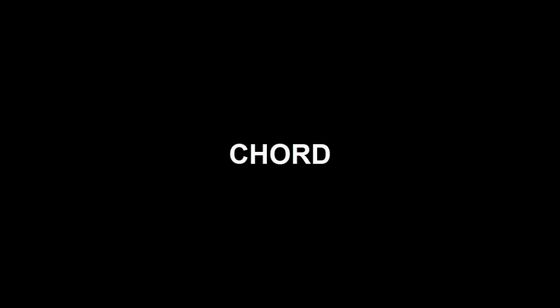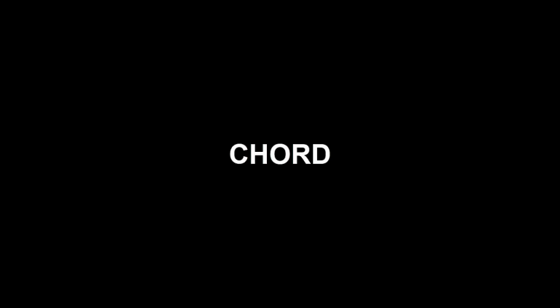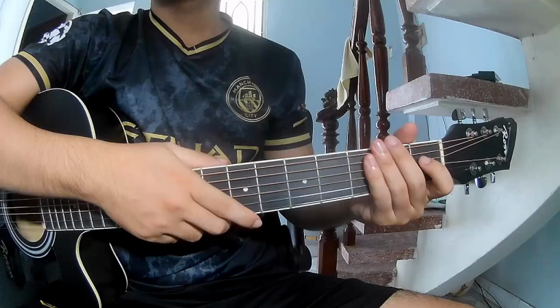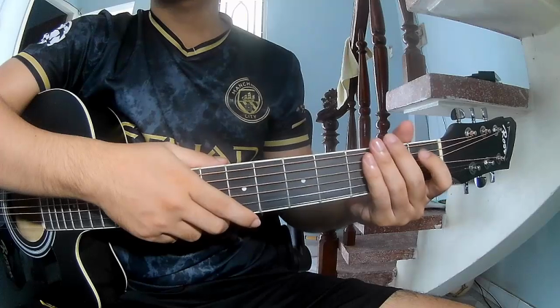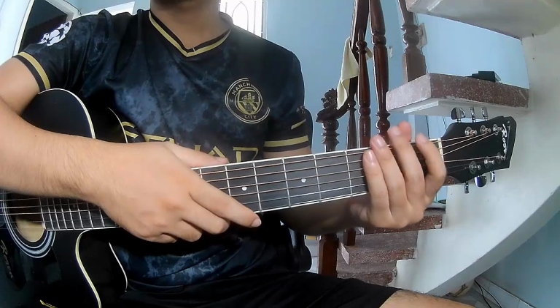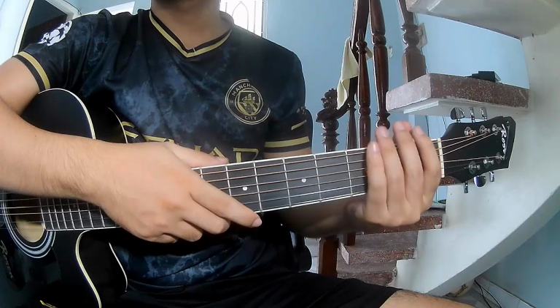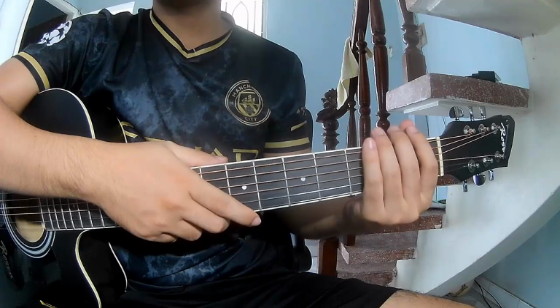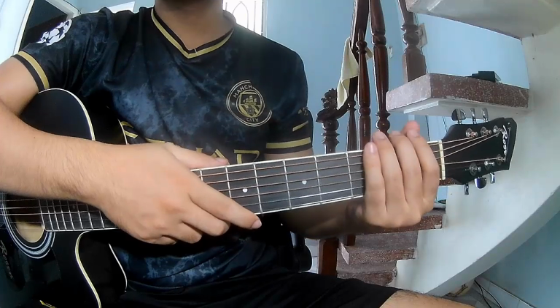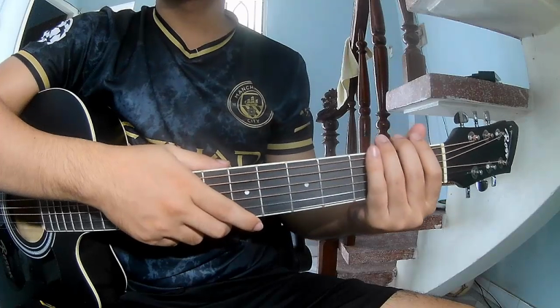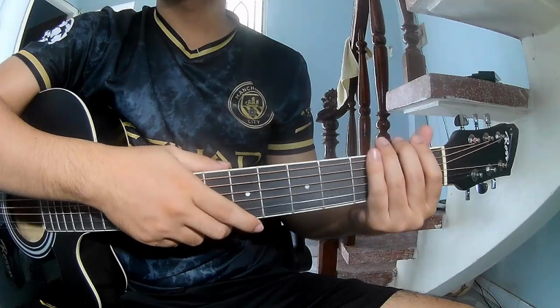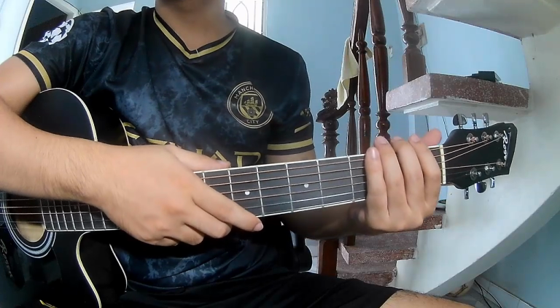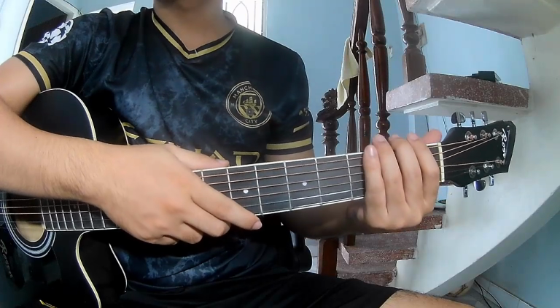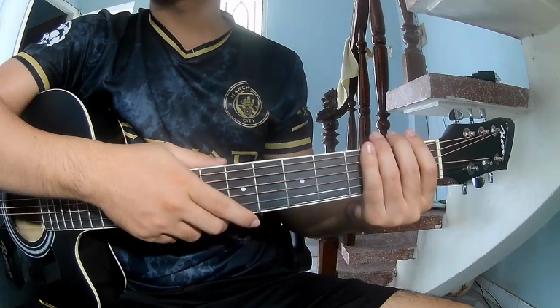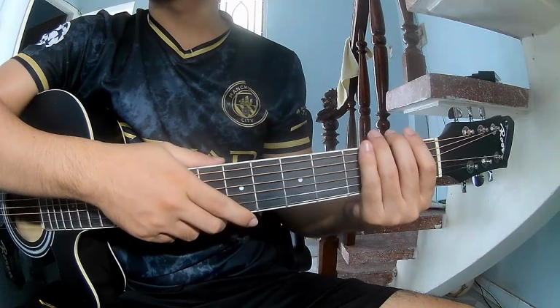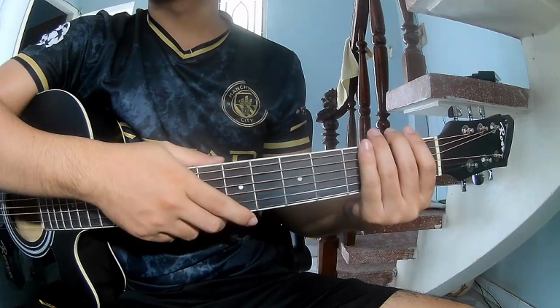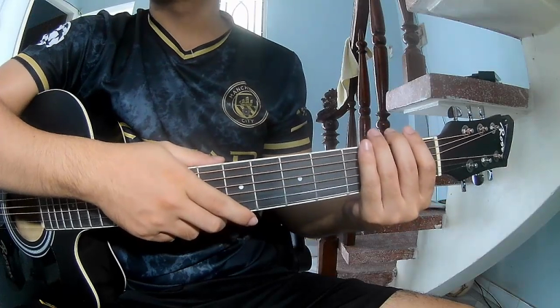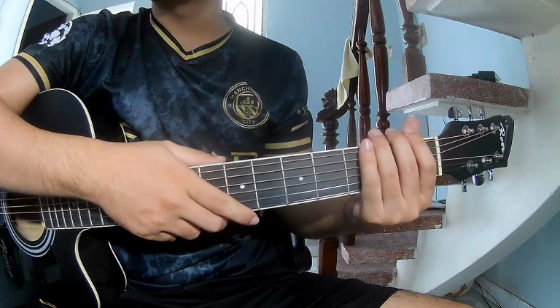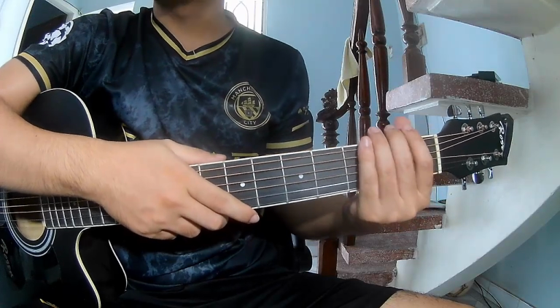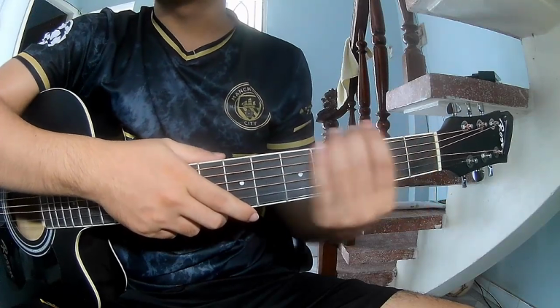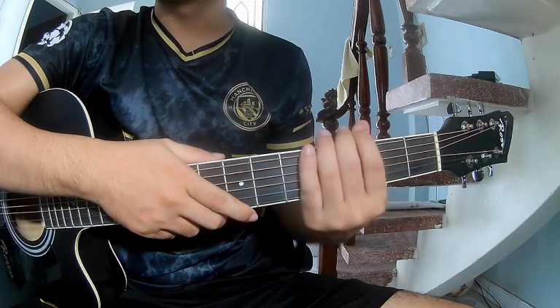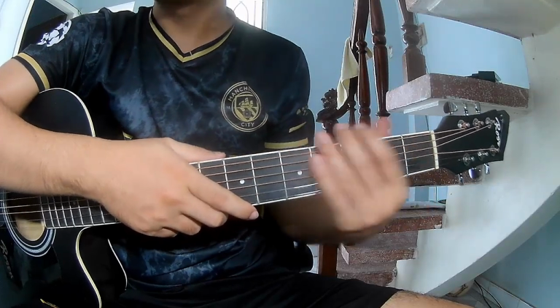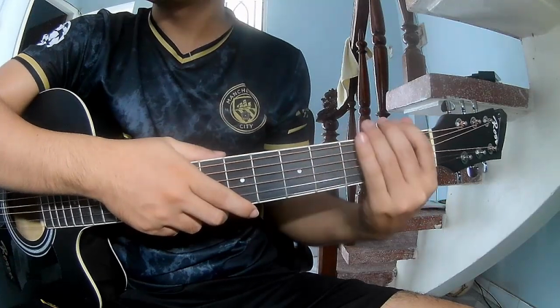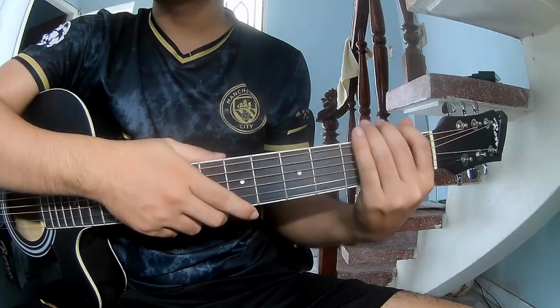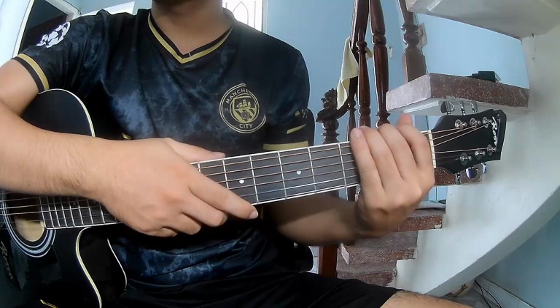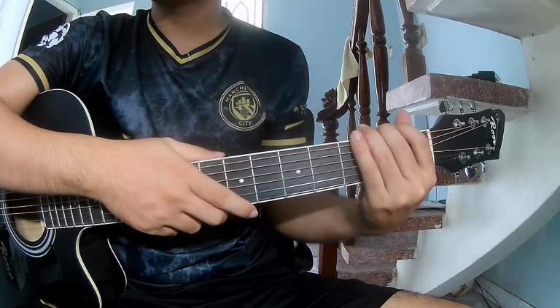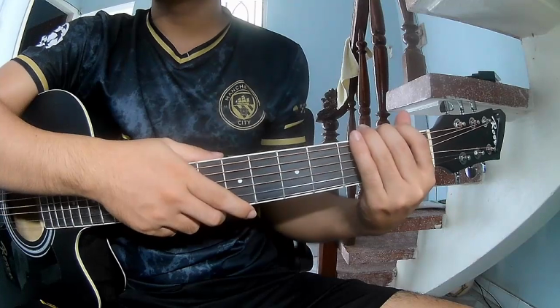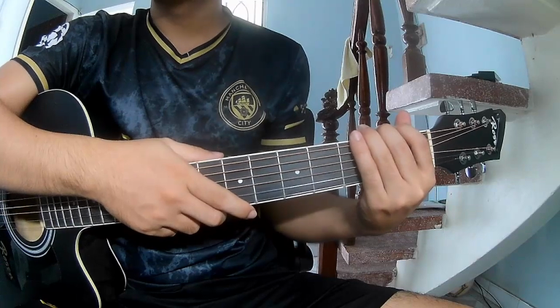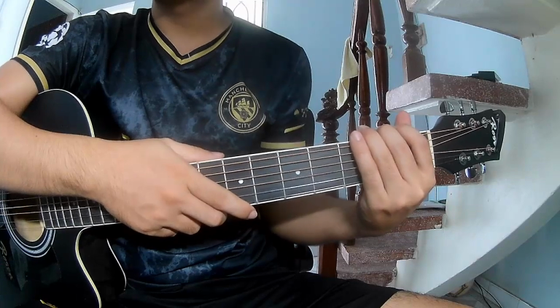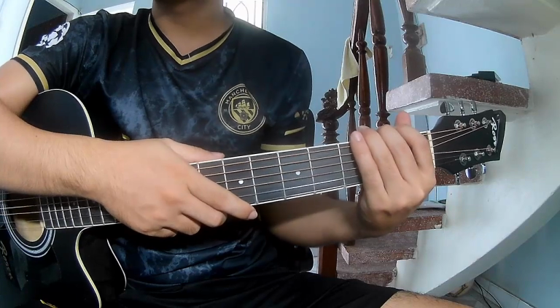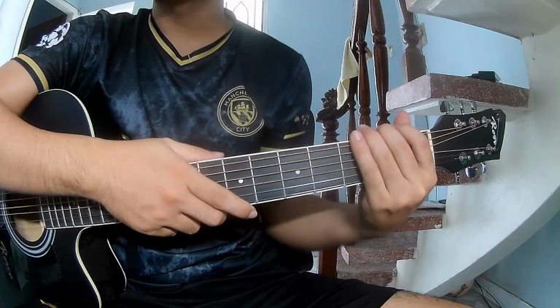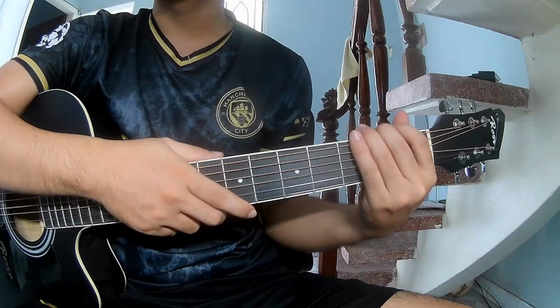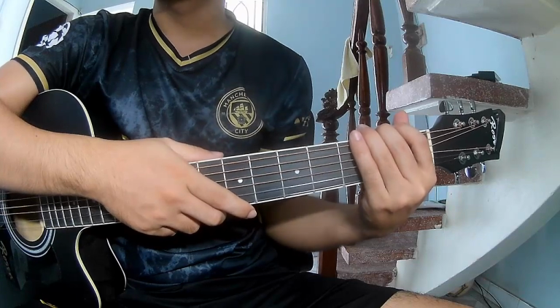Hi everyone, today we'll share how to play guitar — 'Just Love' by Joshua Brassett.